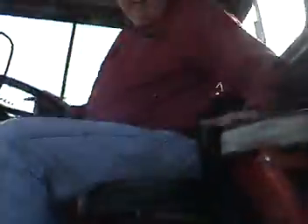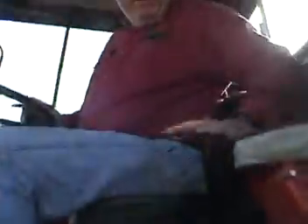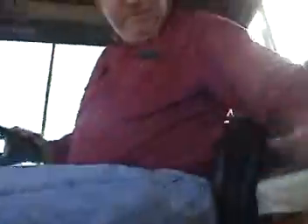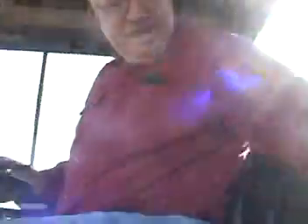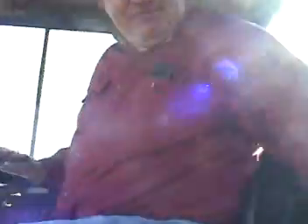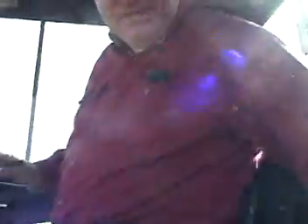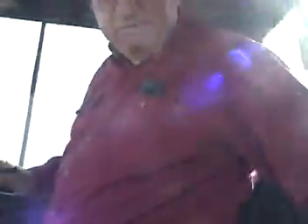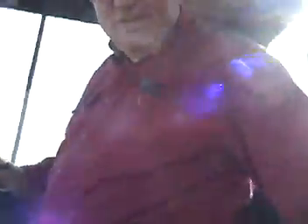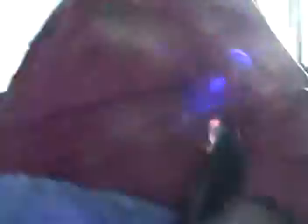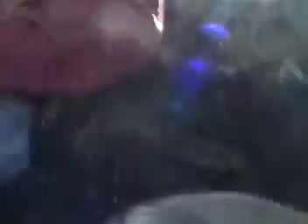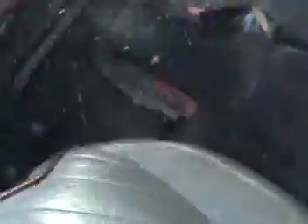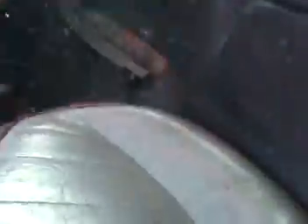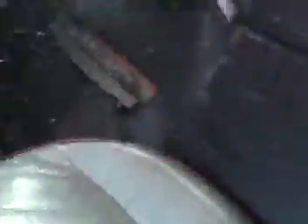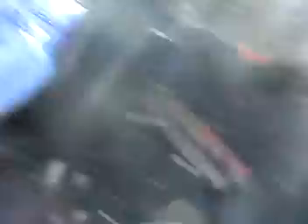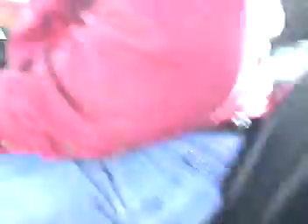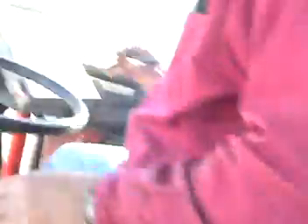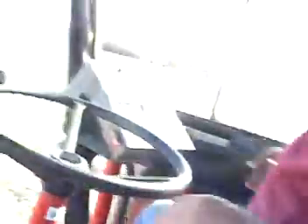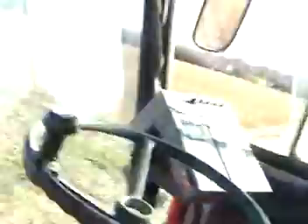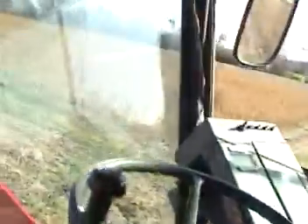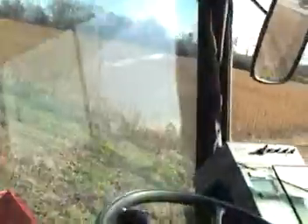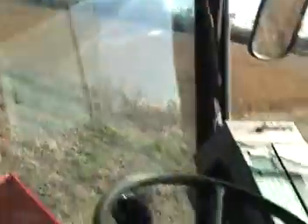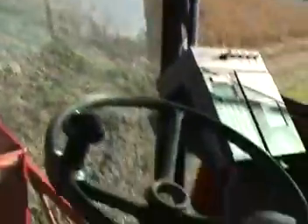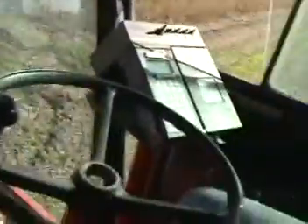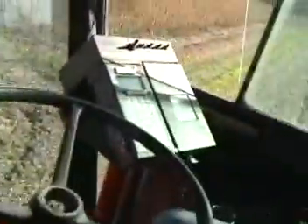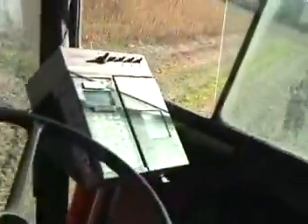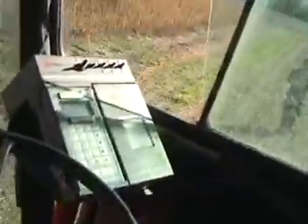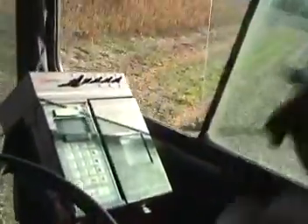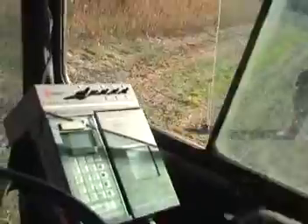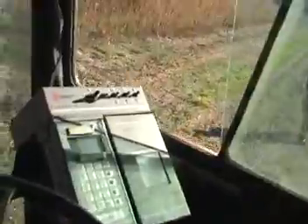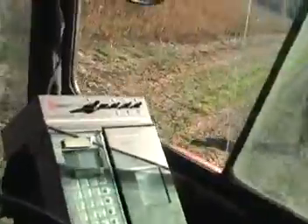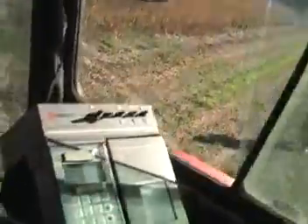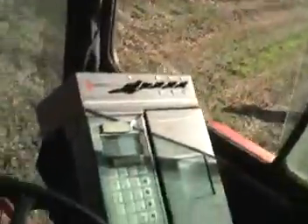Come on, look here, it's a seat right there. There you go.